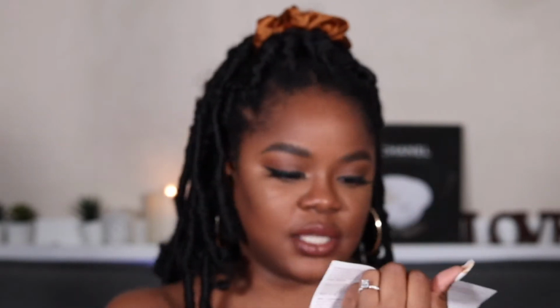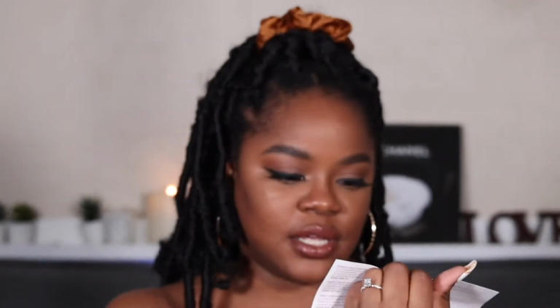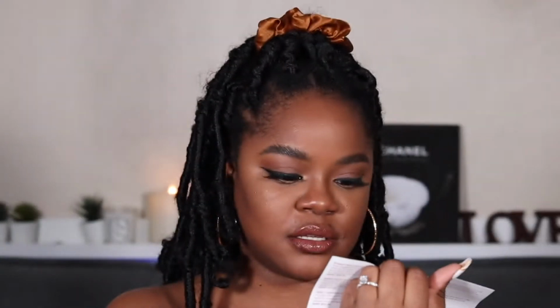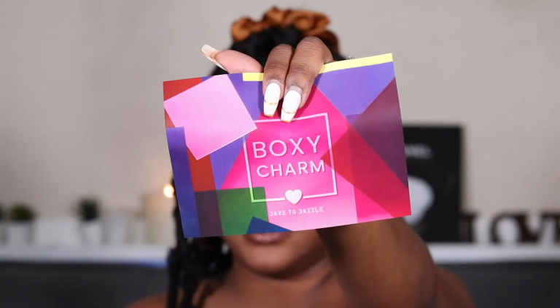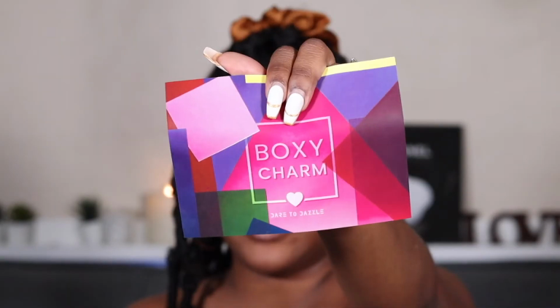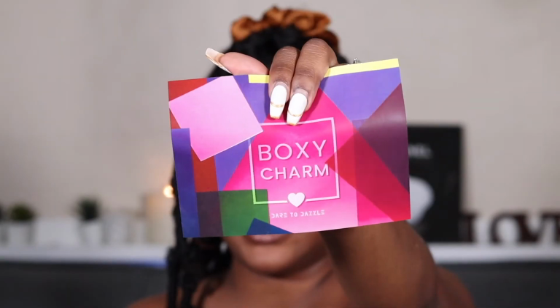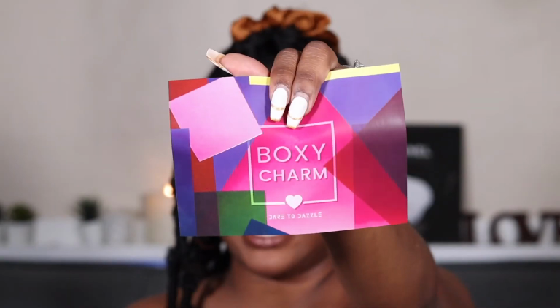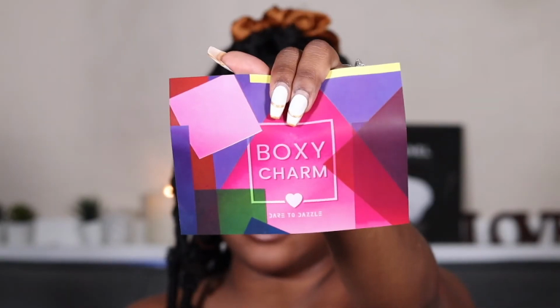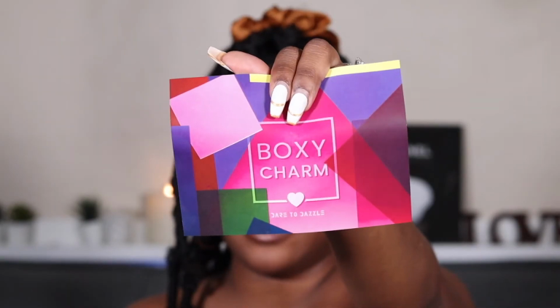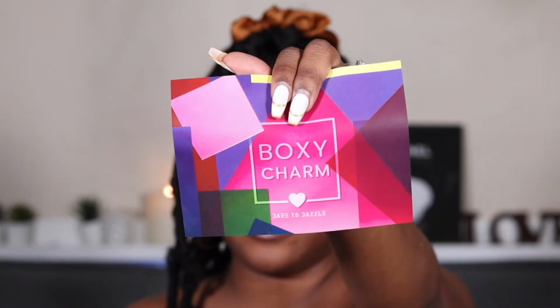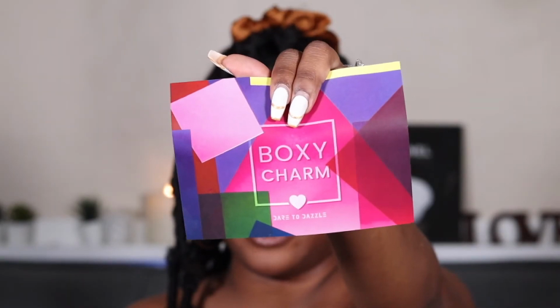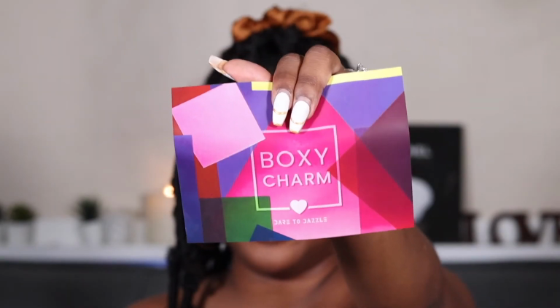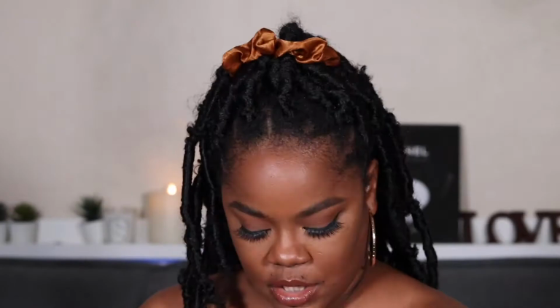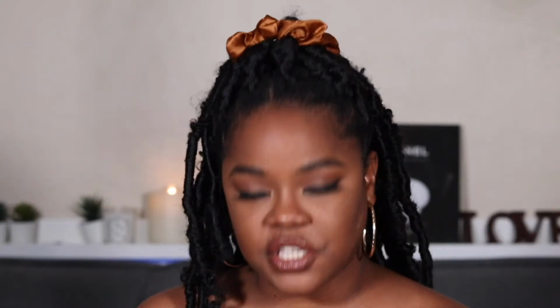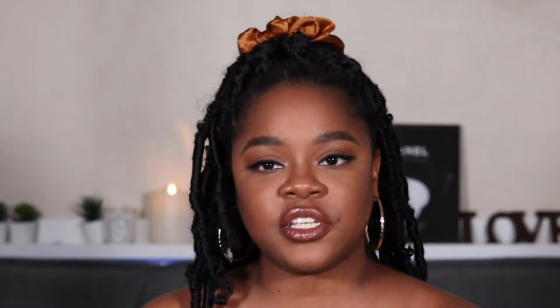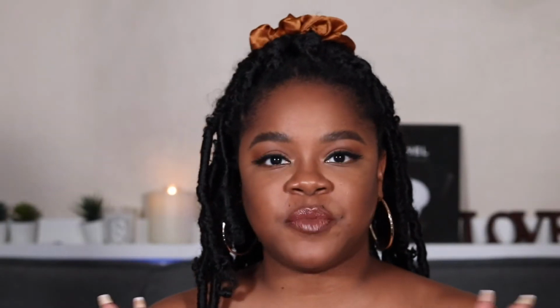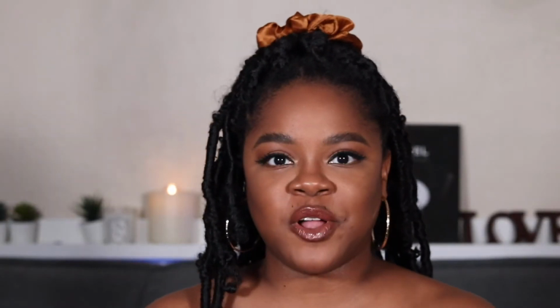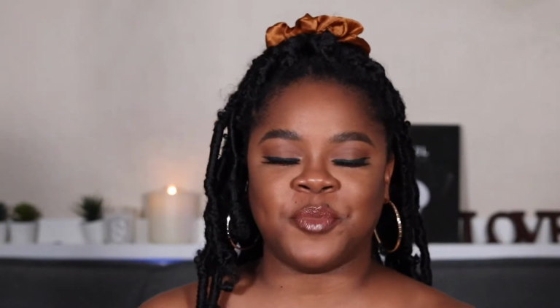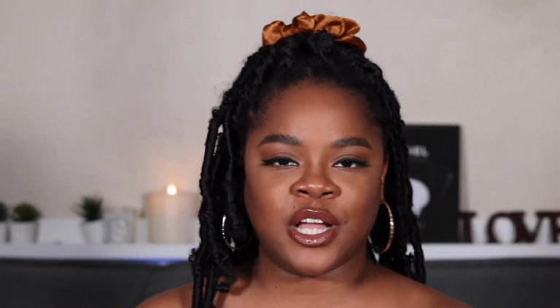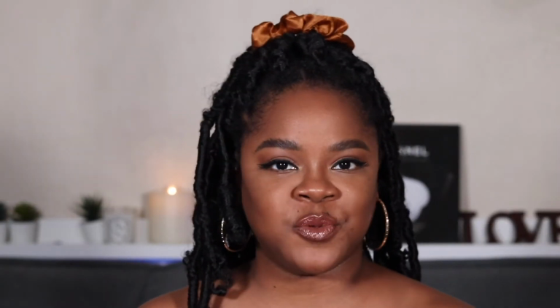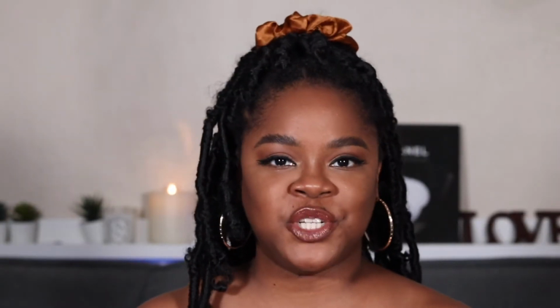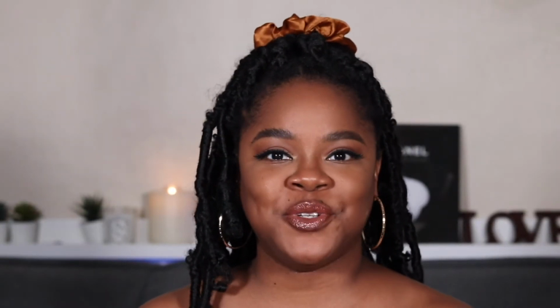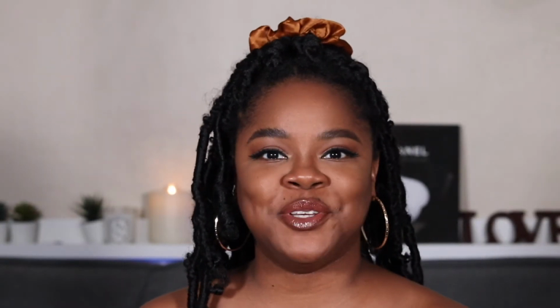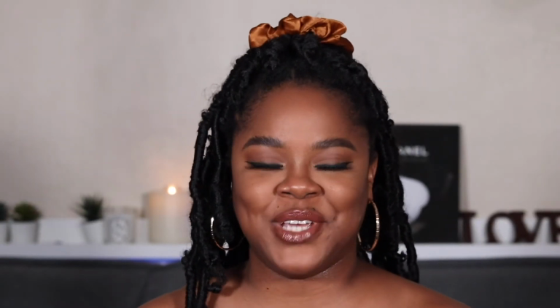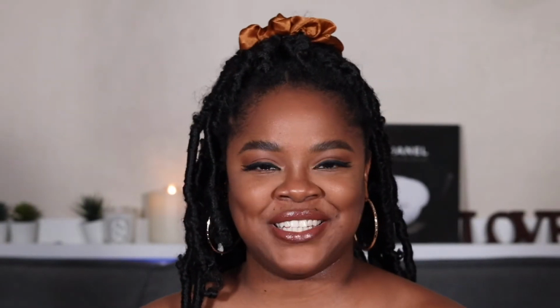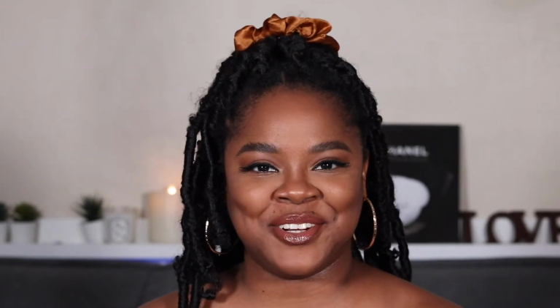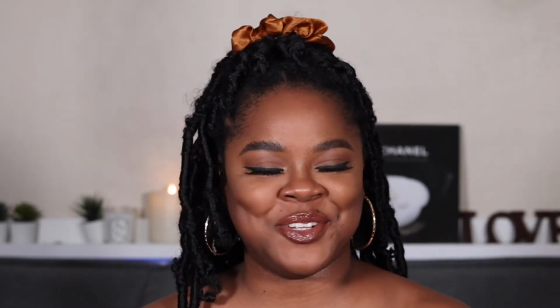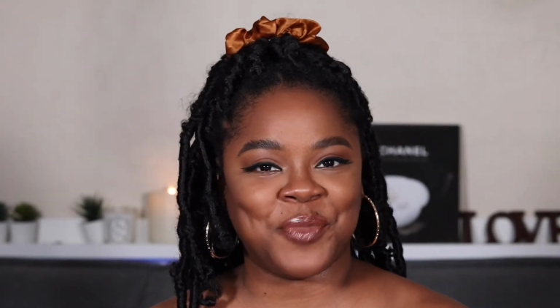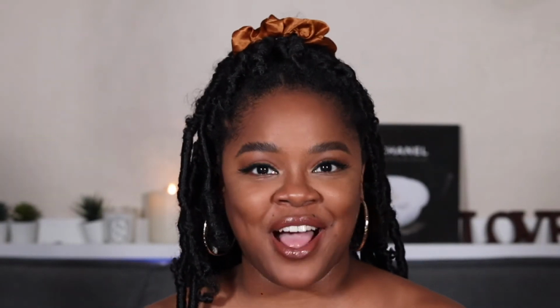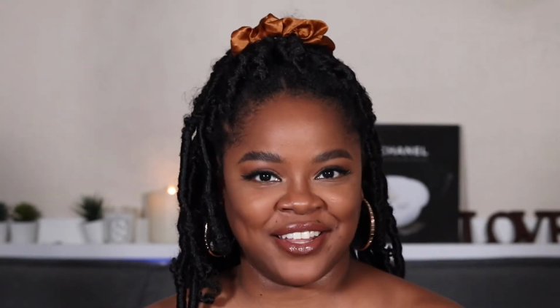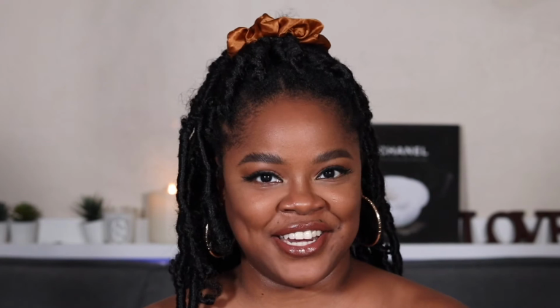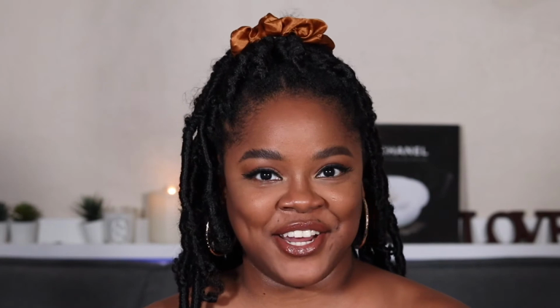Okay, very pretty. So this is the card — it says 'Dare to Dazzle' on the front. This is a smaller box, which usually means there's no palette in here, so I guess okay.